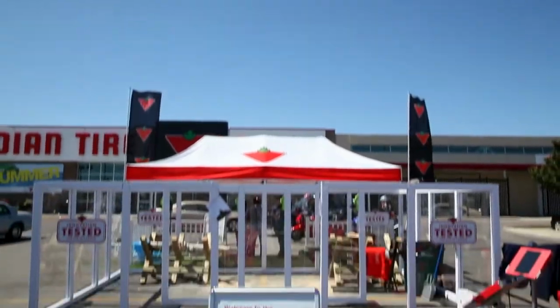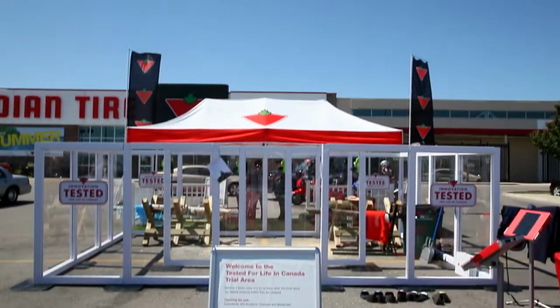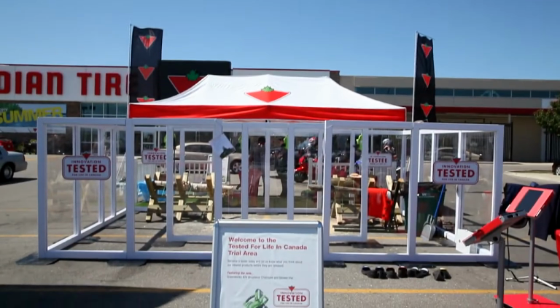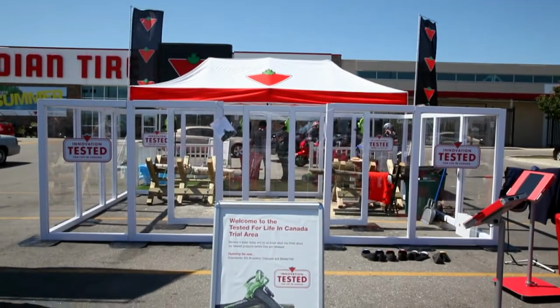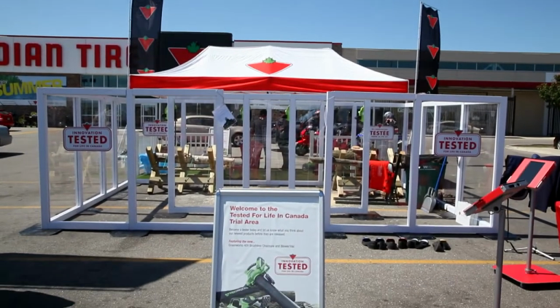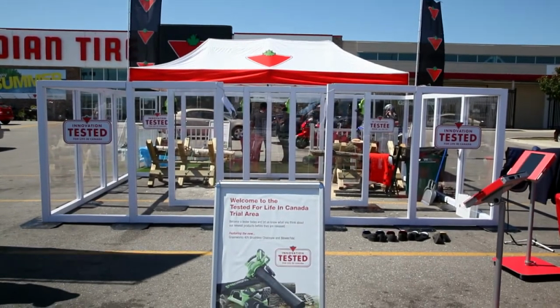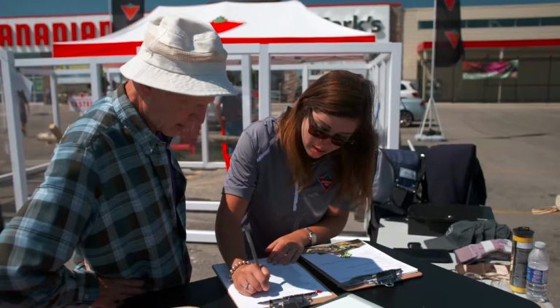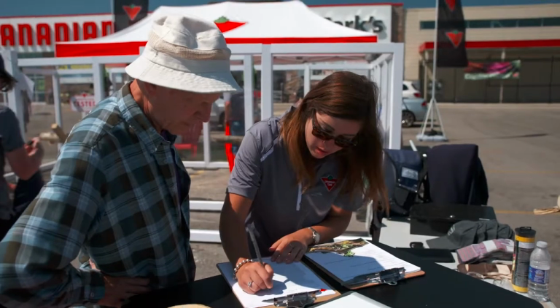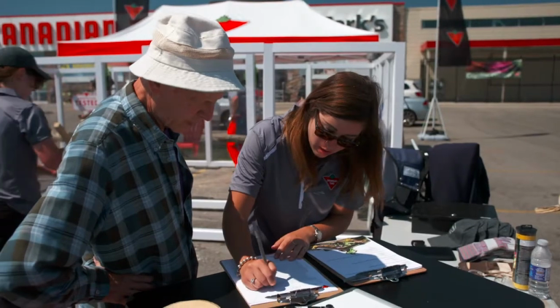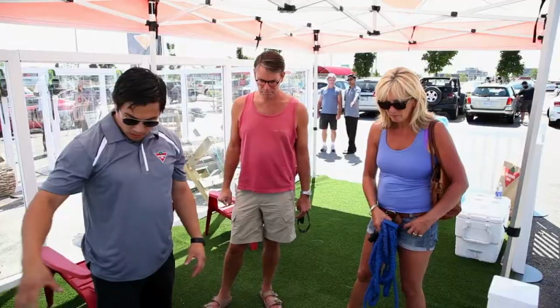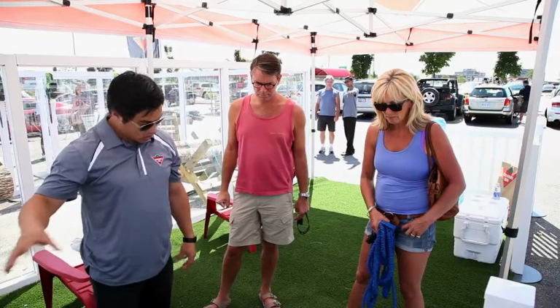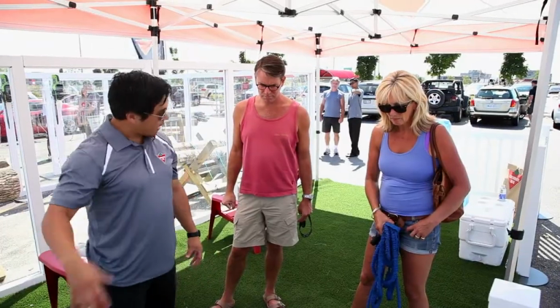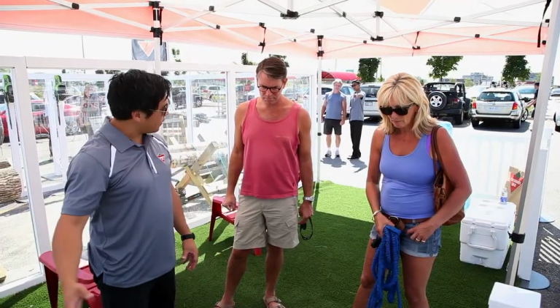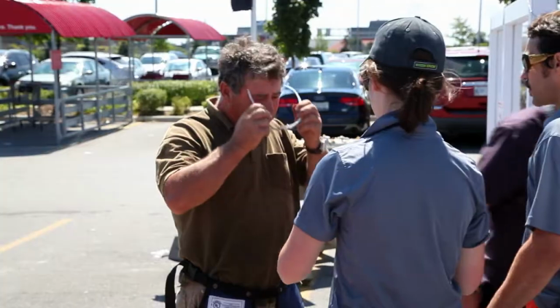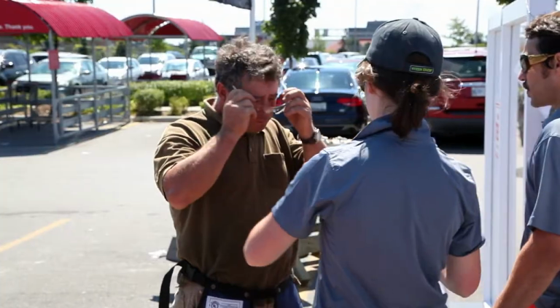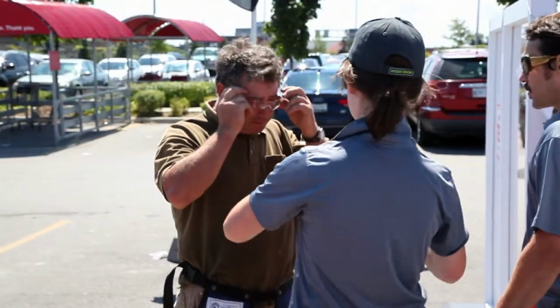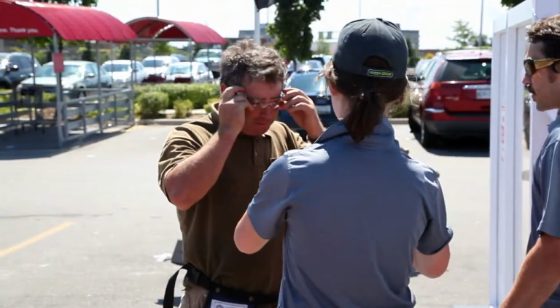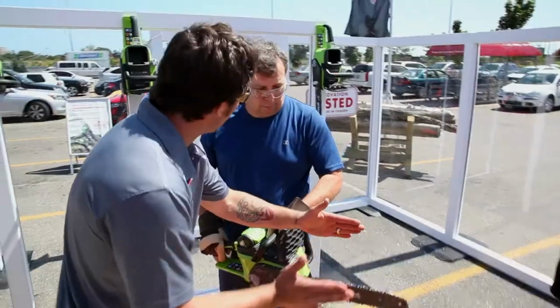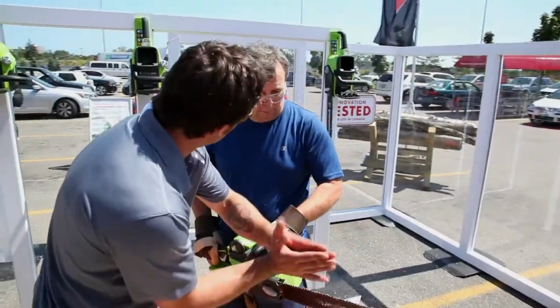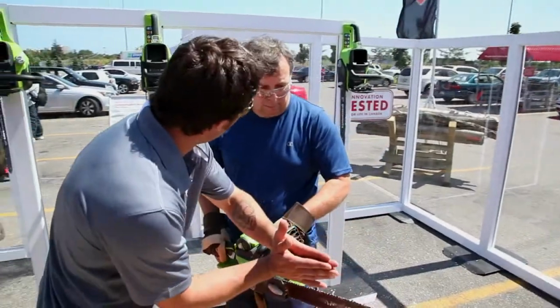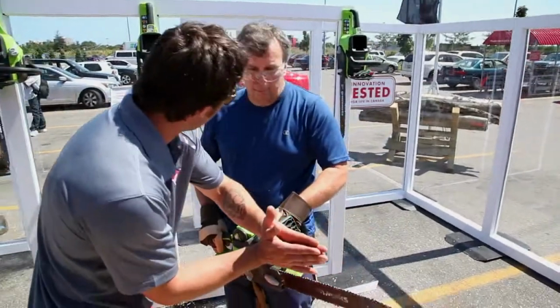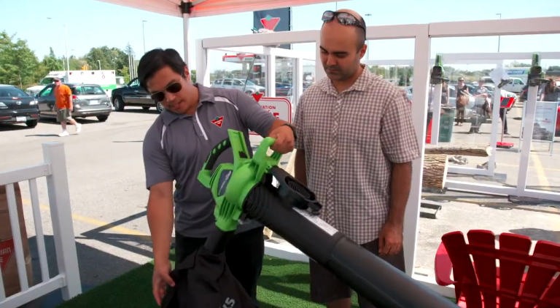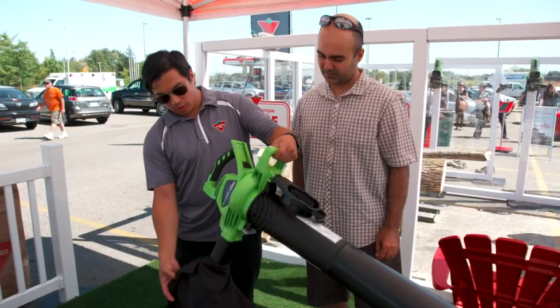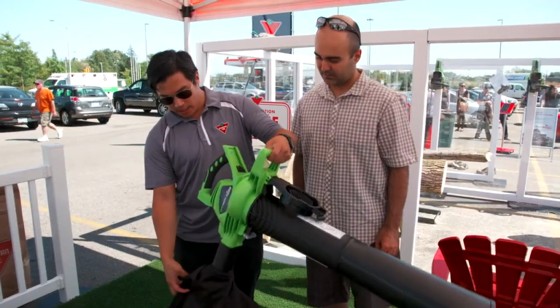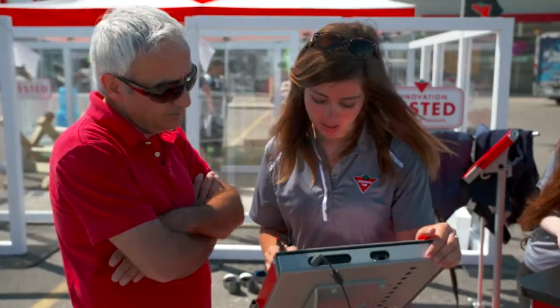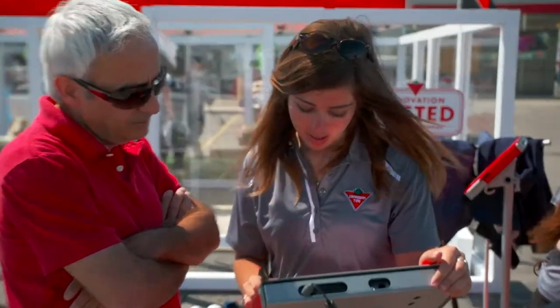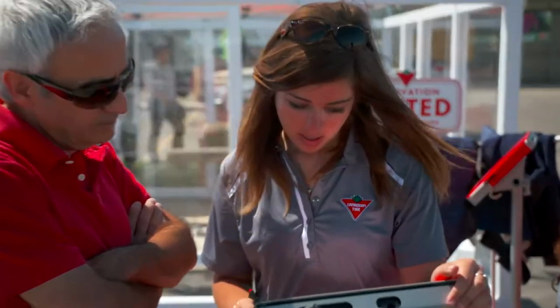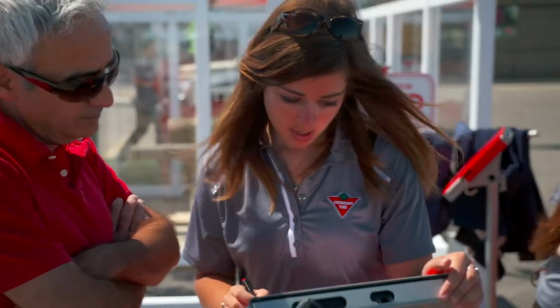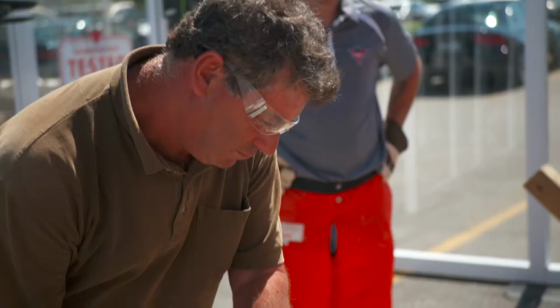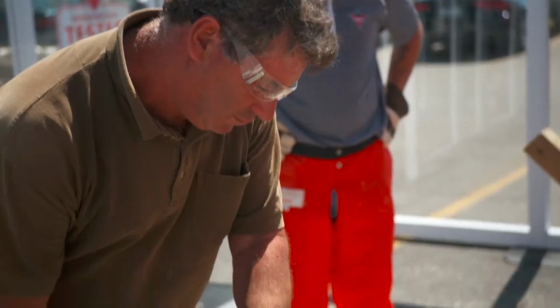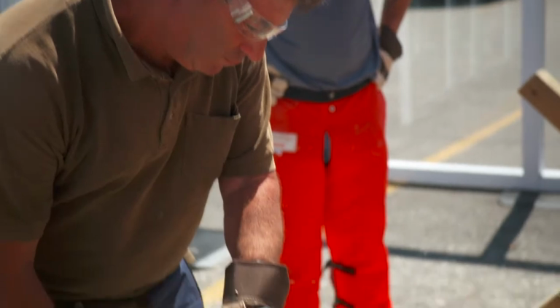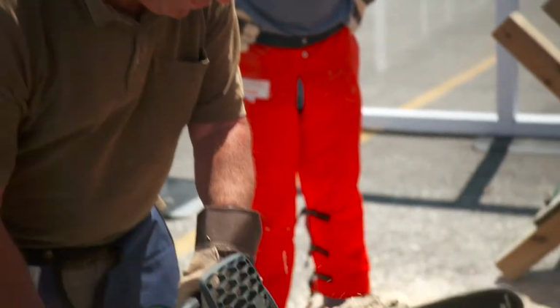Today we're getting real Canadians to test our new products before they come out to the market so we can get their feedback and make sure that we're designing products right for them.